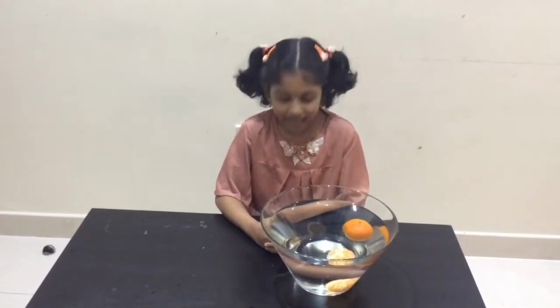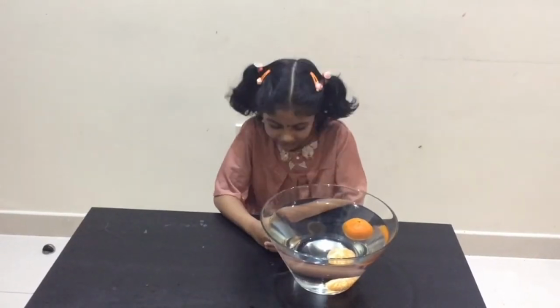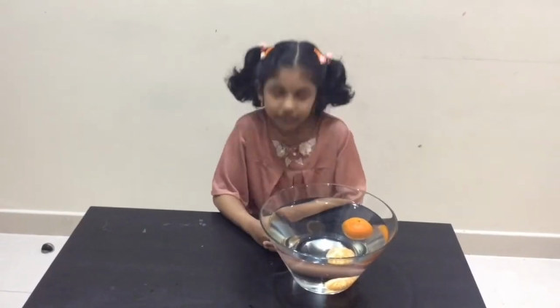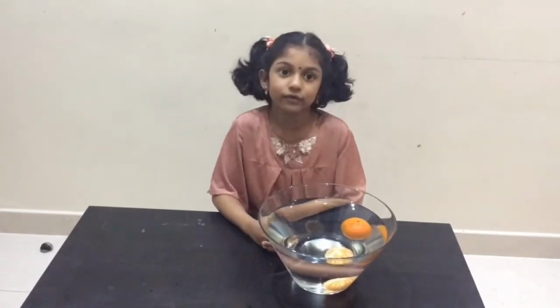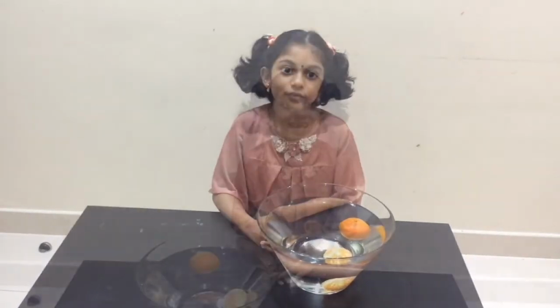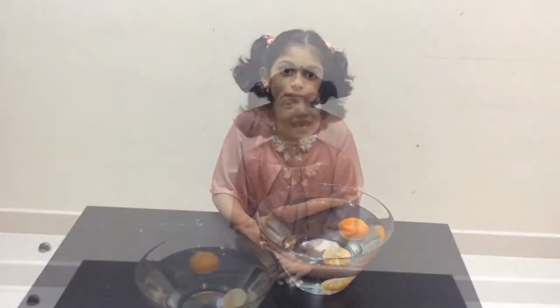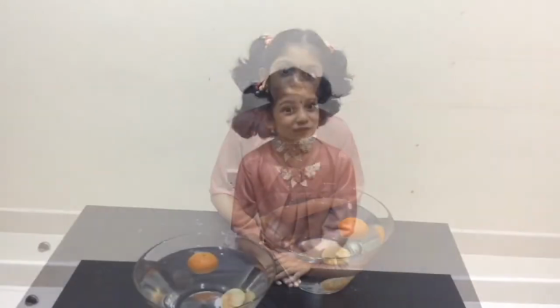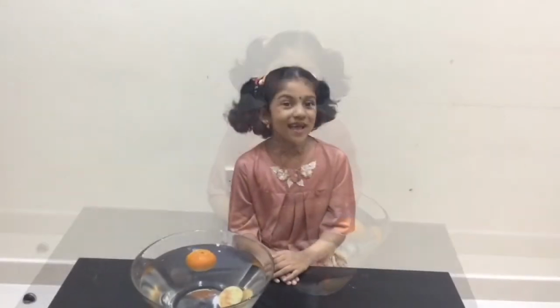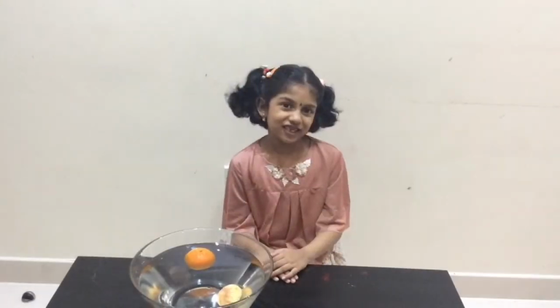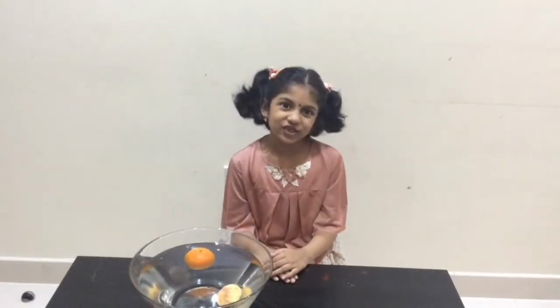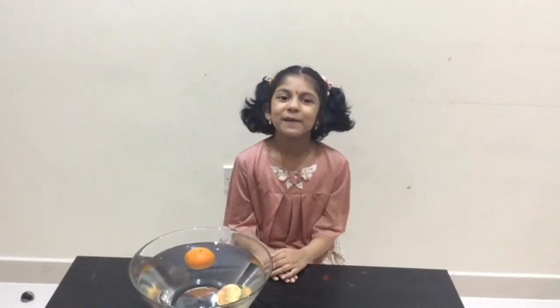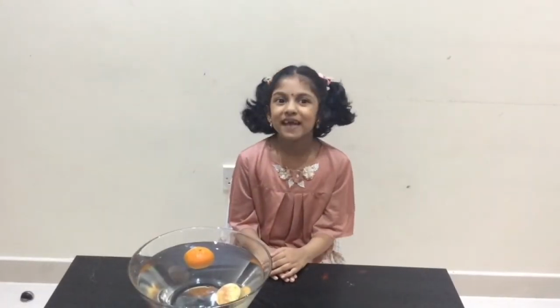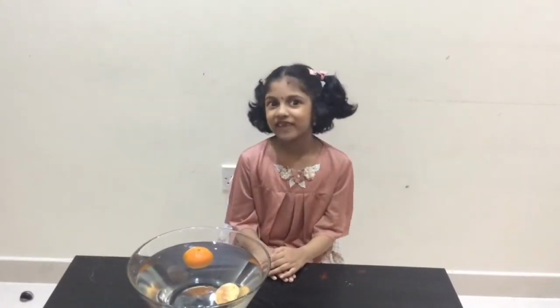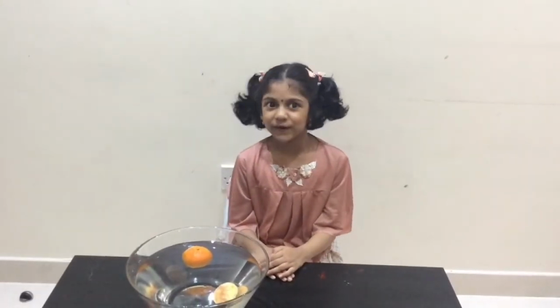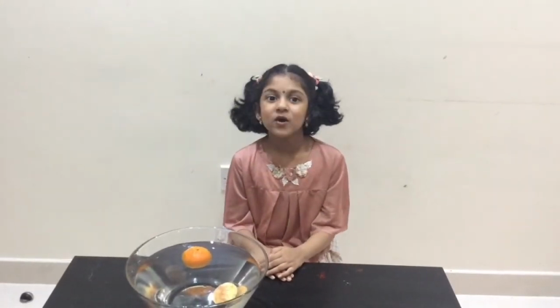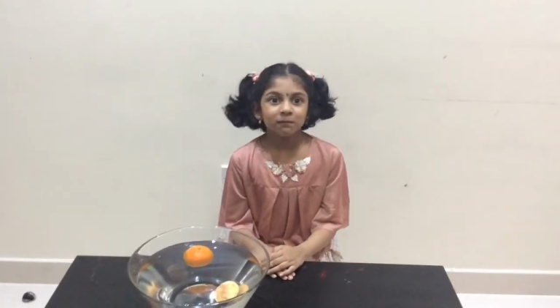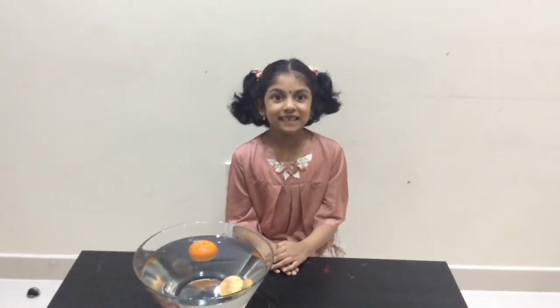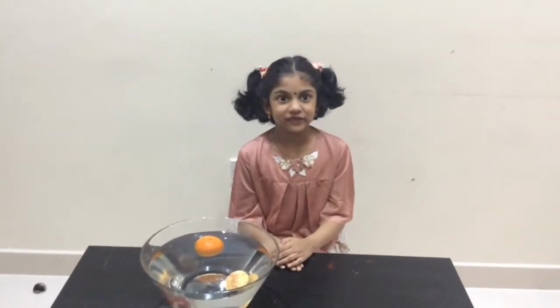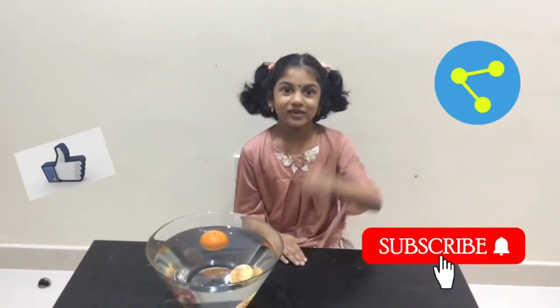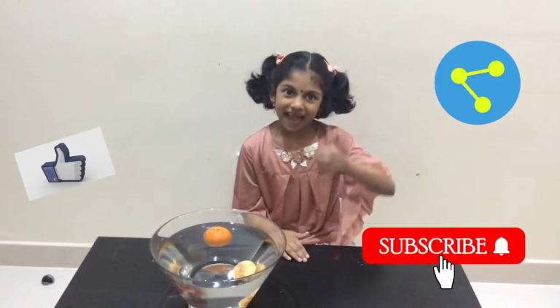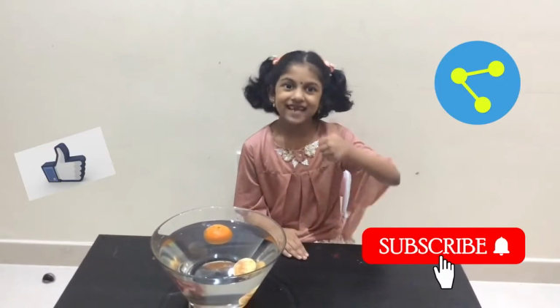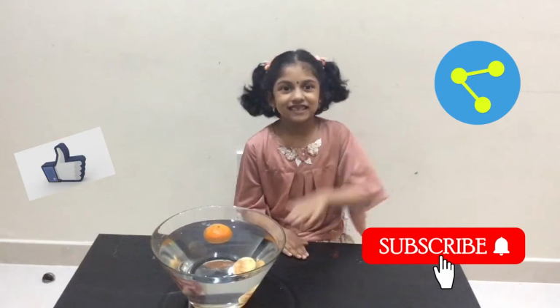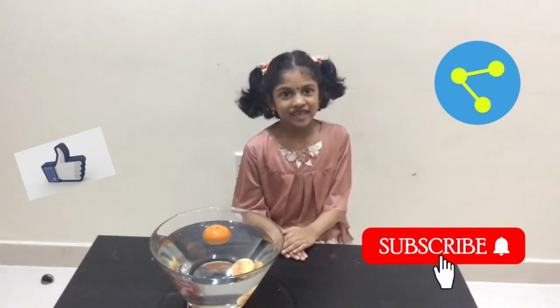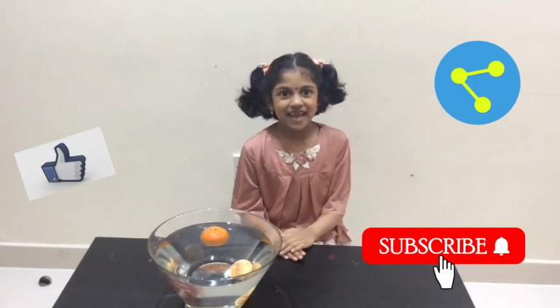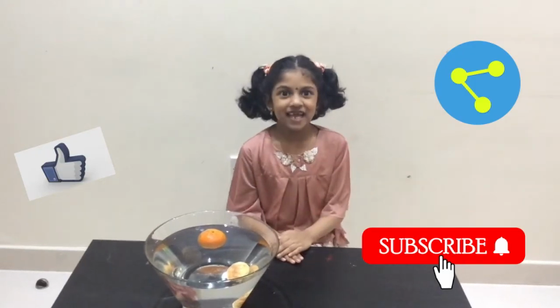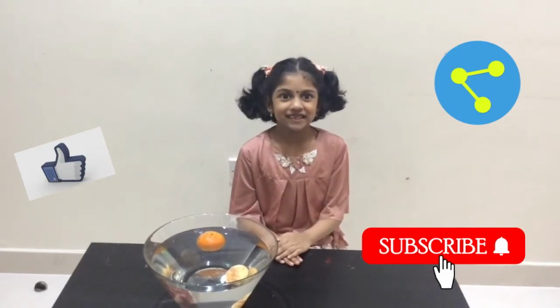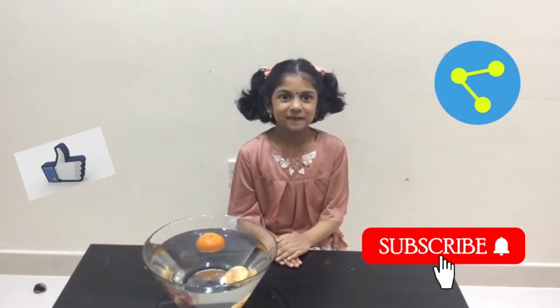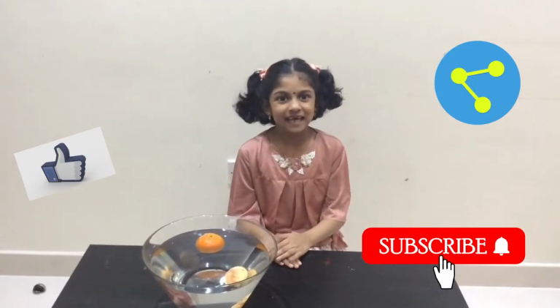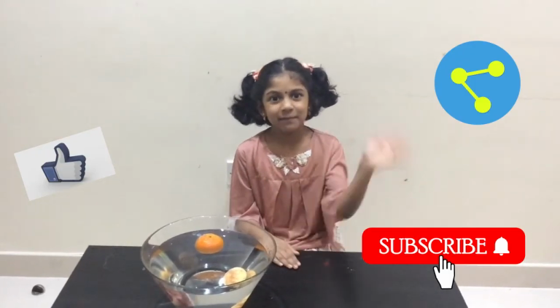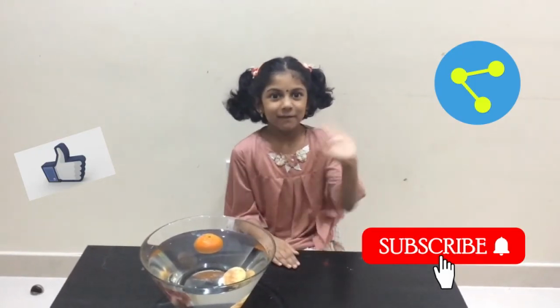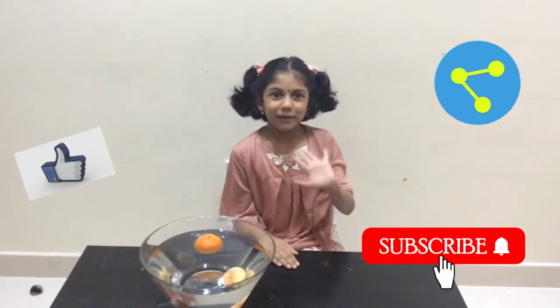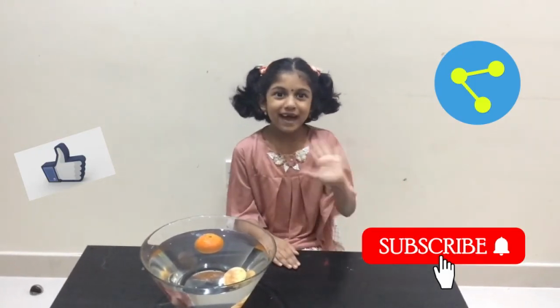Thank you! If you enjoyed my video, please do like, share and subscribe. Bye!